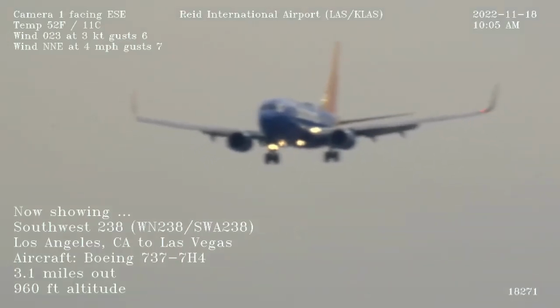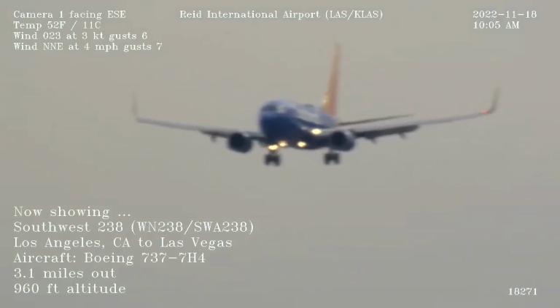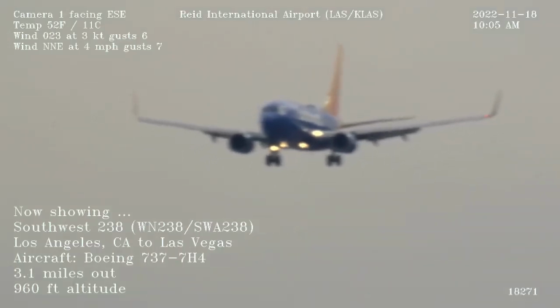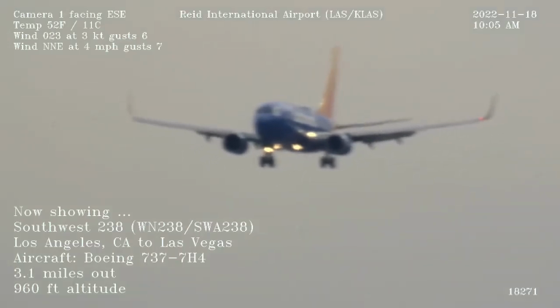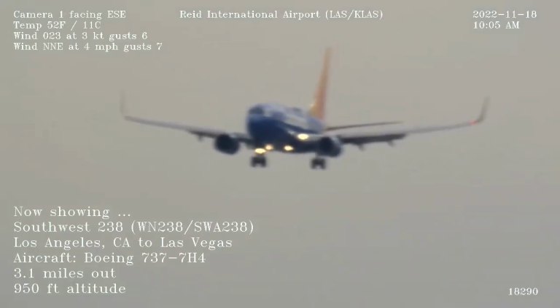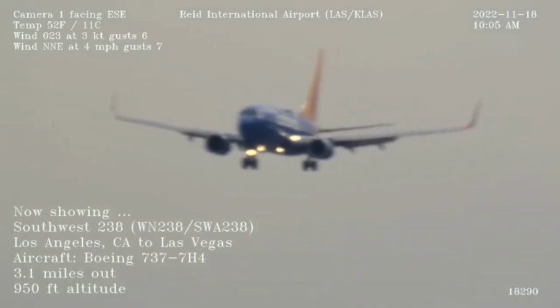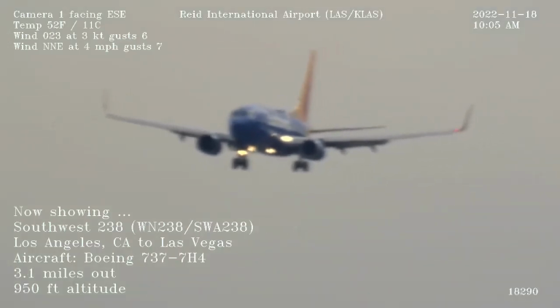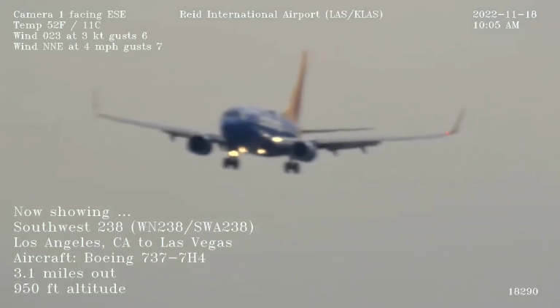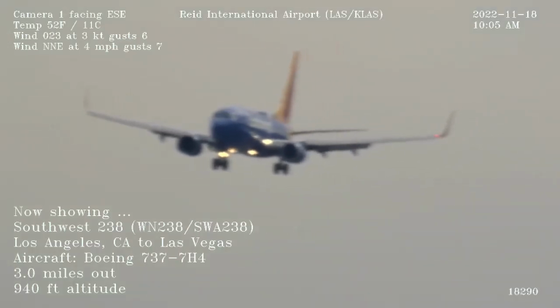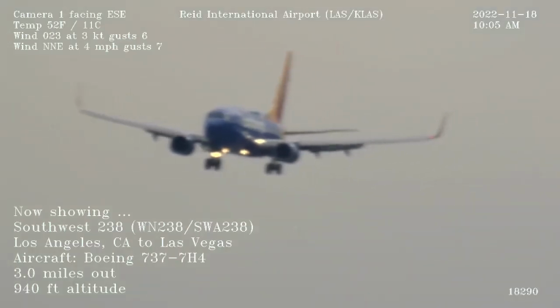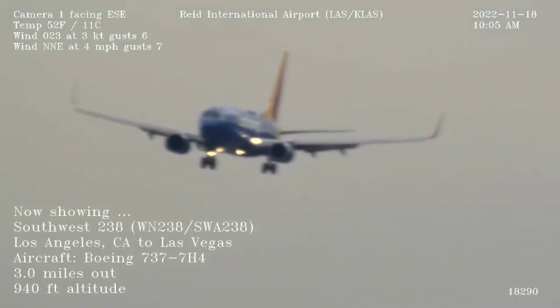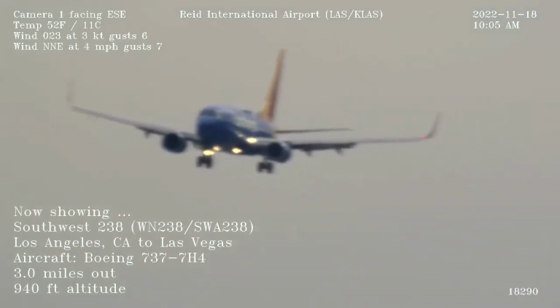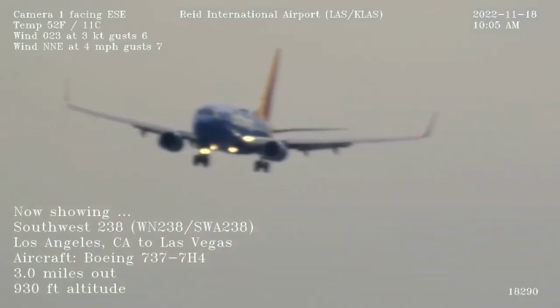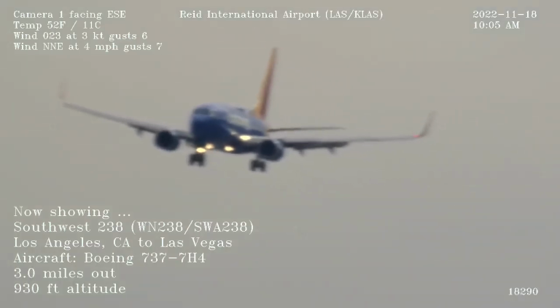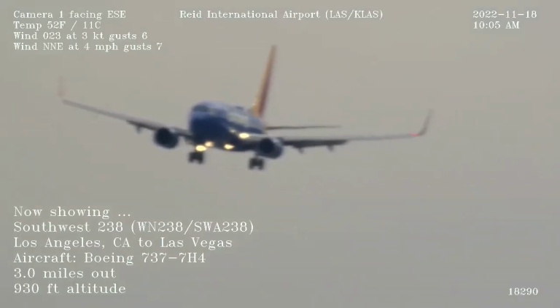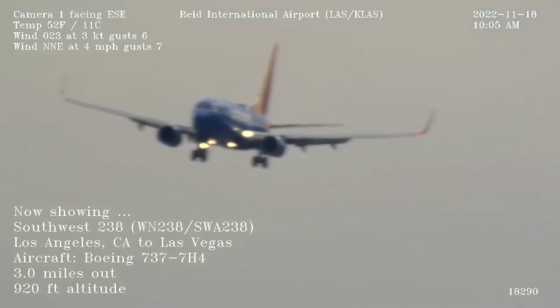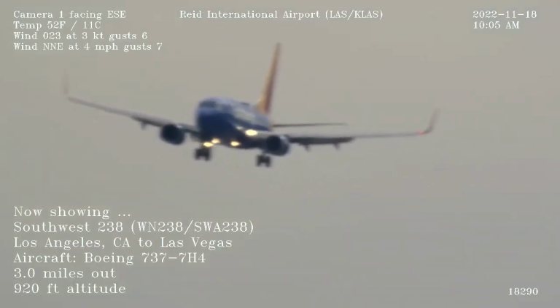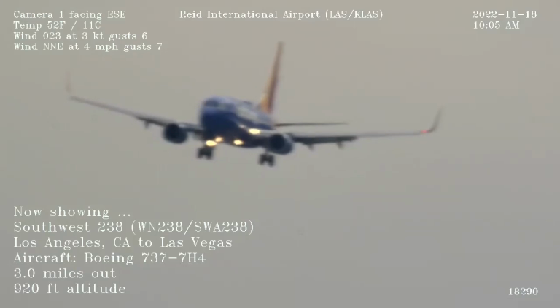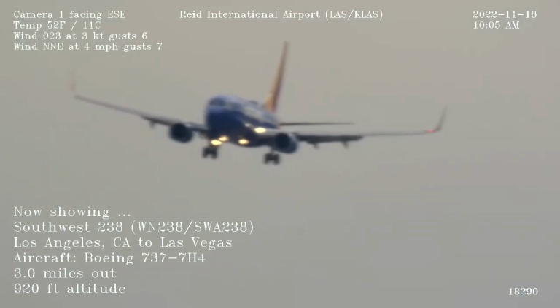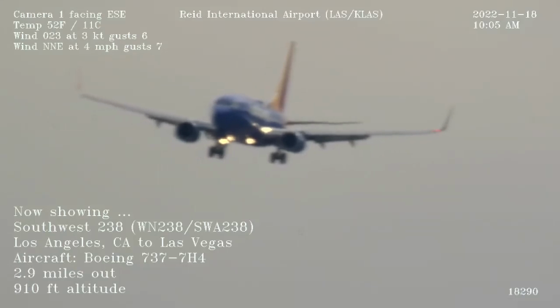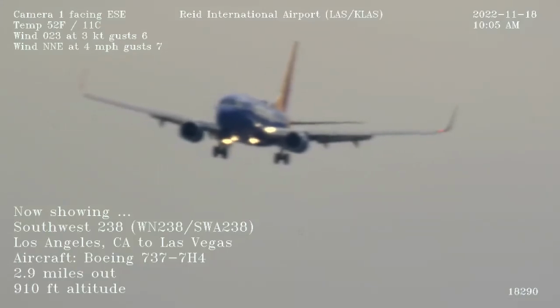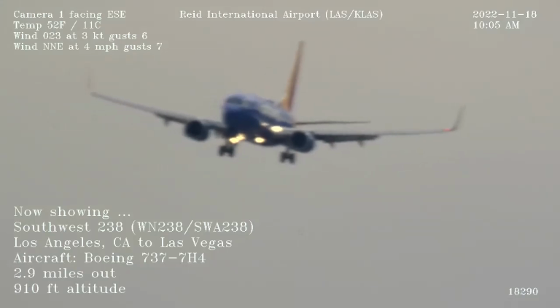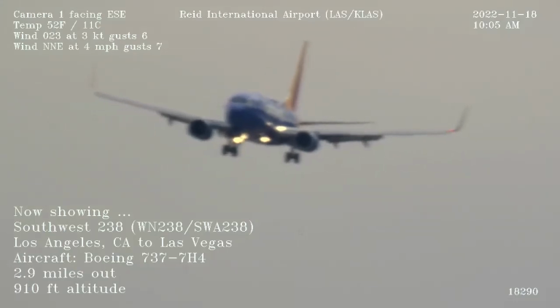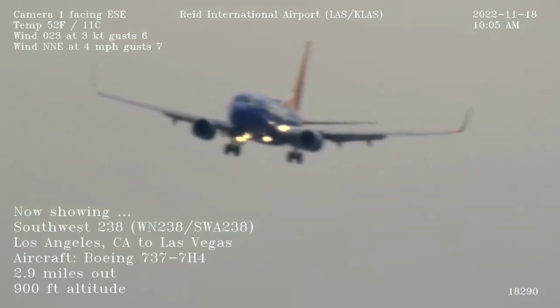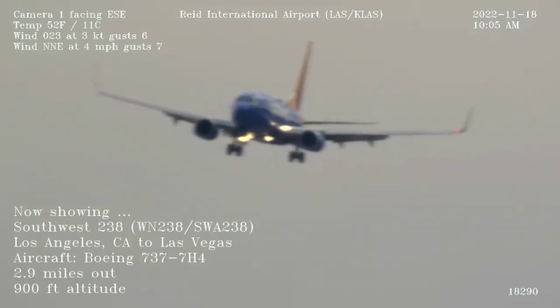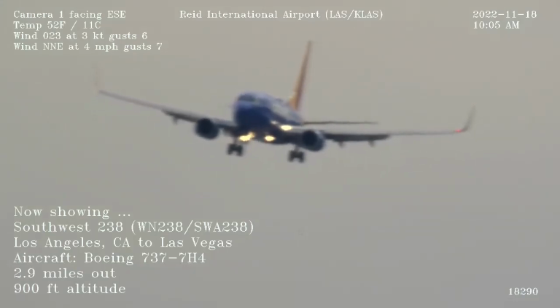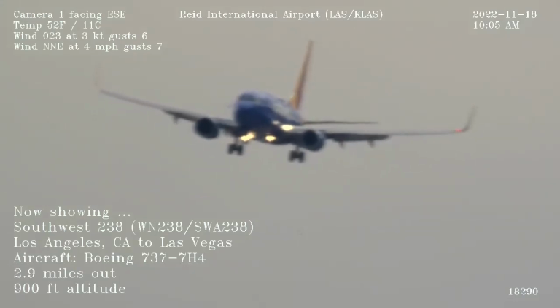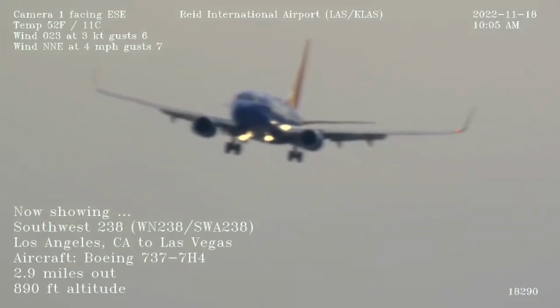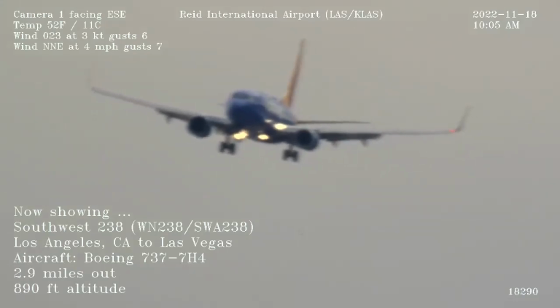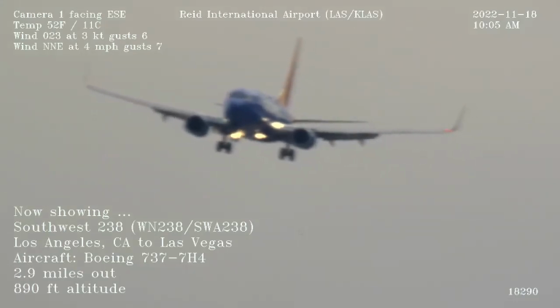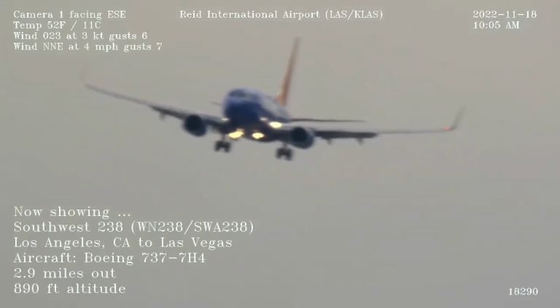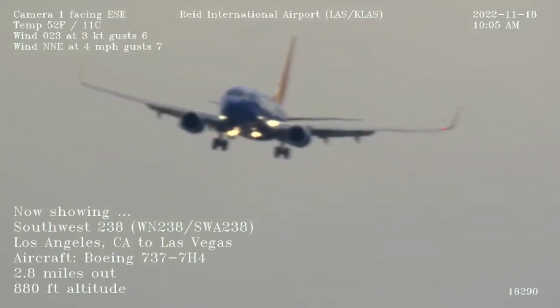Turn right at Tango and then ground point 1. Ground Tango, ground point 1, cleared please.